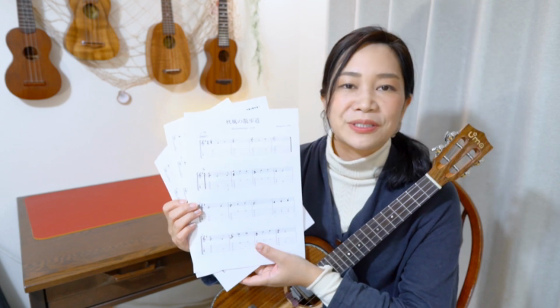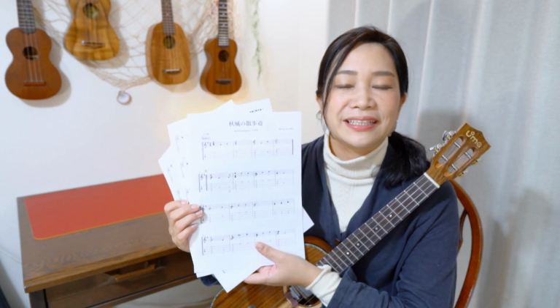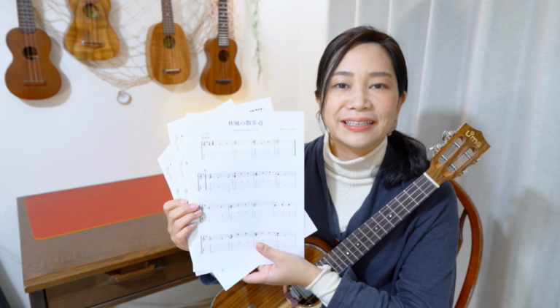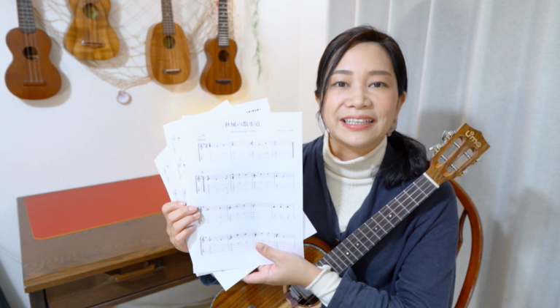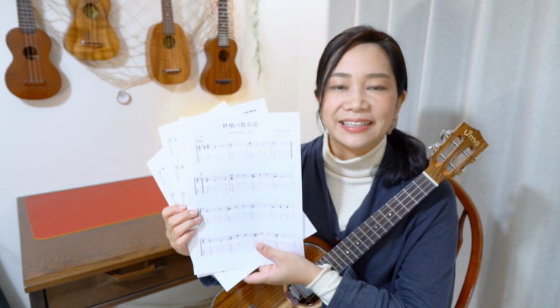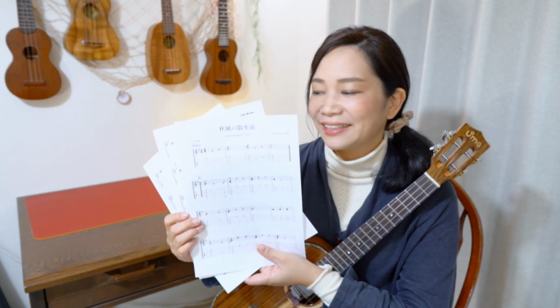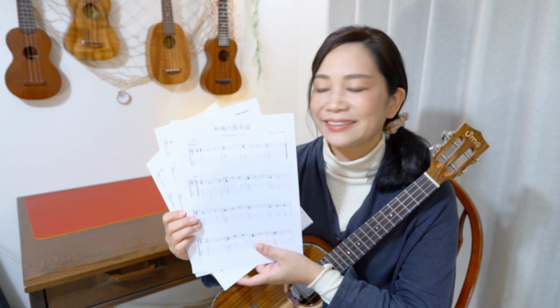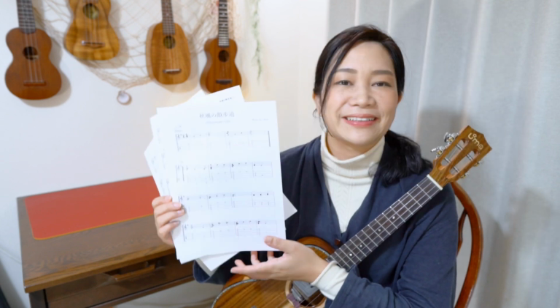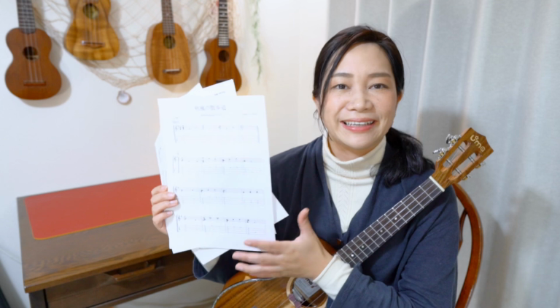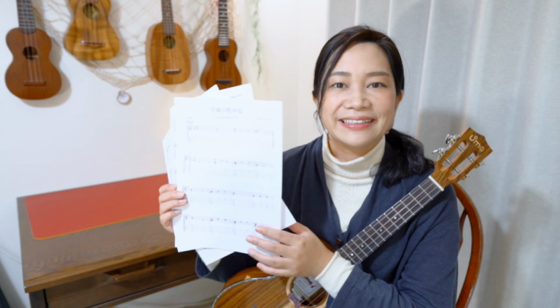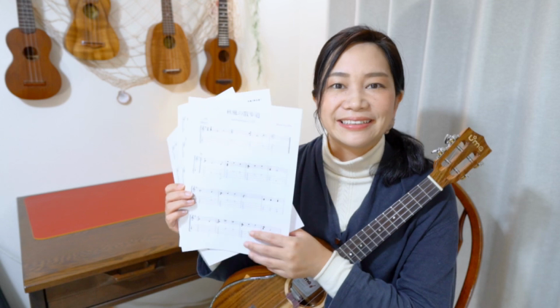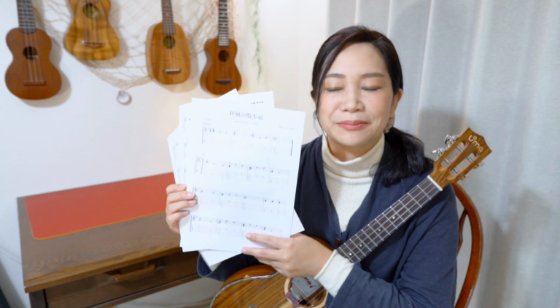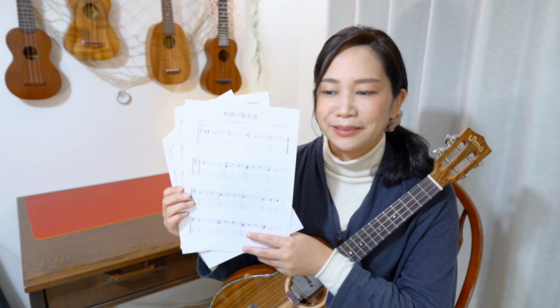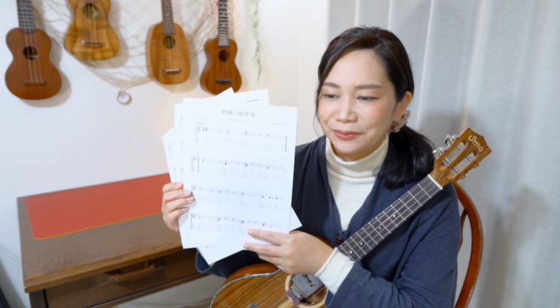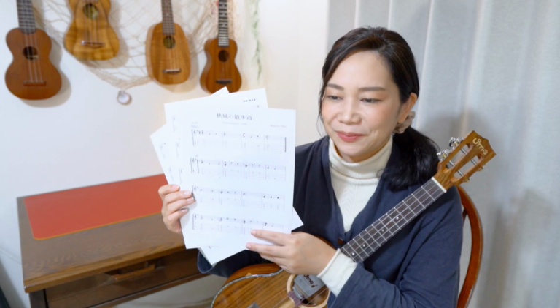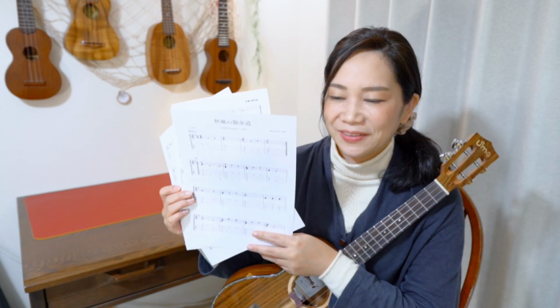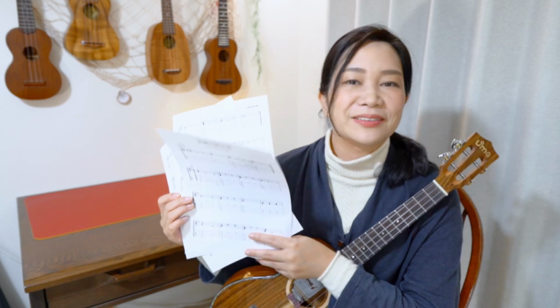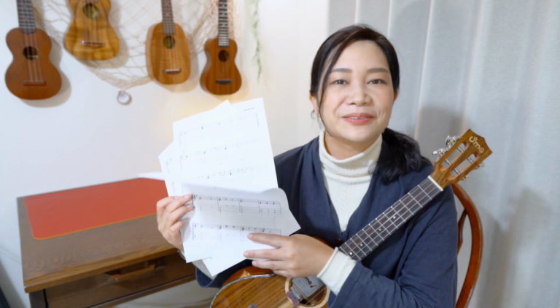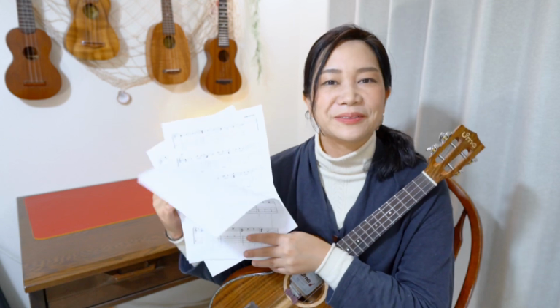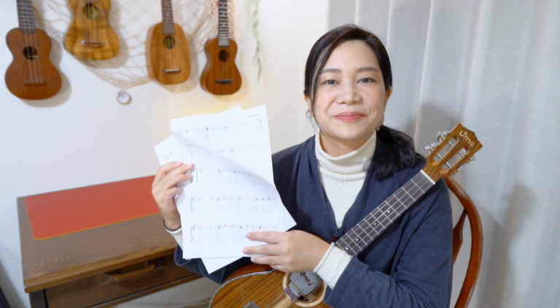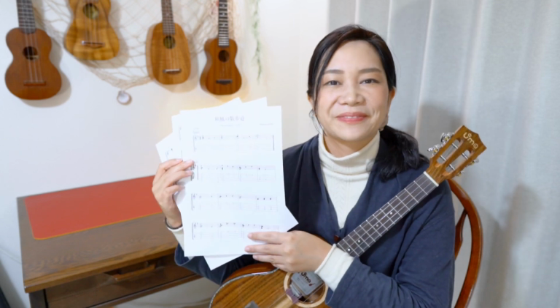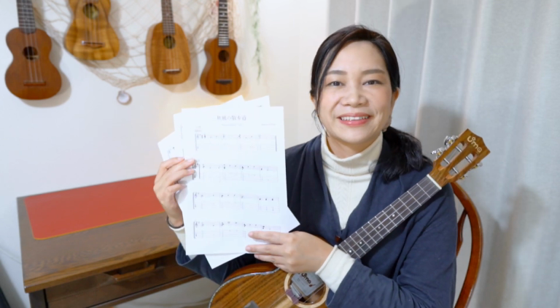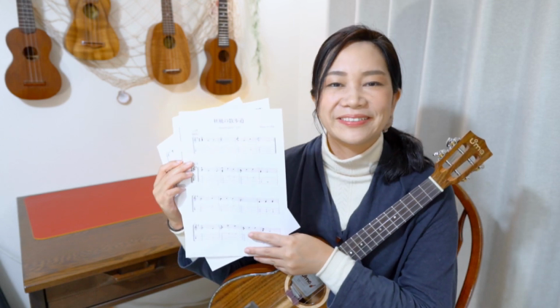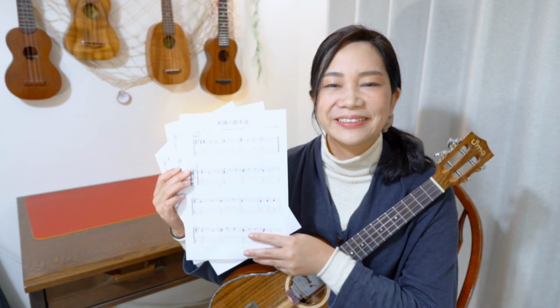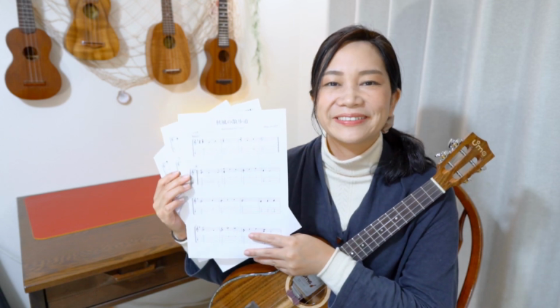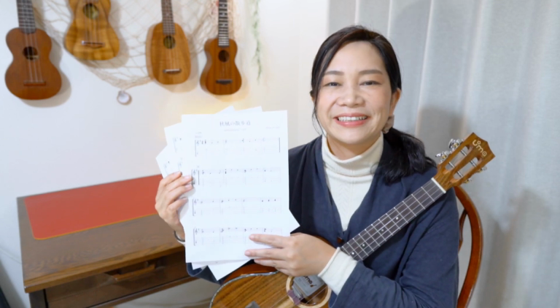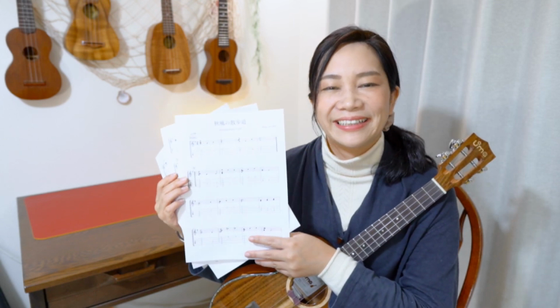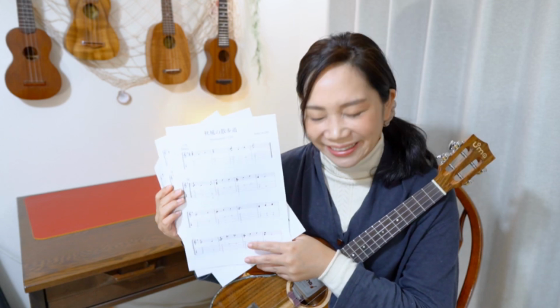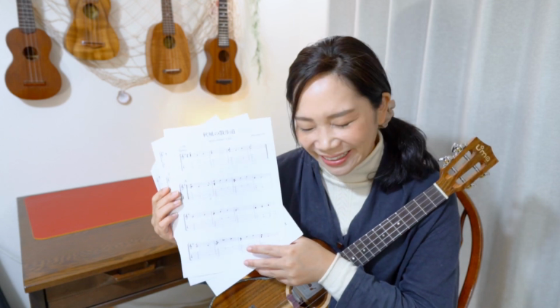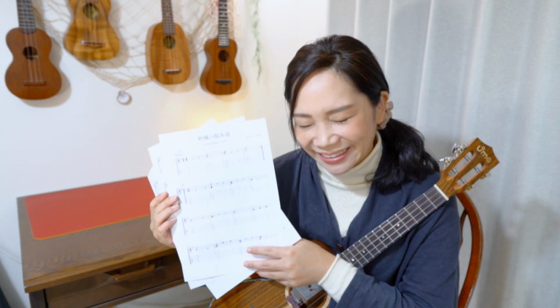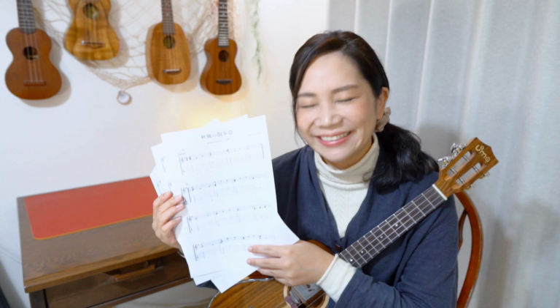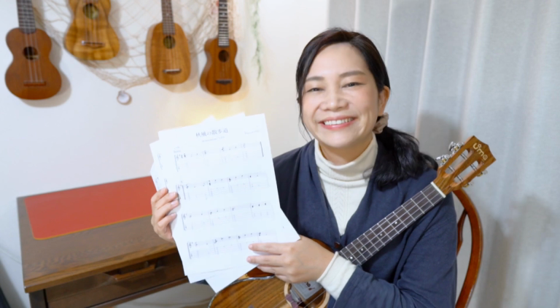楽譜、結局3枚になったんですけど、こんな感じですごく綺麗に作ることができたんですよ。いろいろ間違っちゃったところとかは、Twitterのウクレレフレンズさんに教えていただいたりとか、やり方が分かんないところもいろいろ教えていただきながら、なんとか自分でこの楽譜を起こすことができたんですよ。